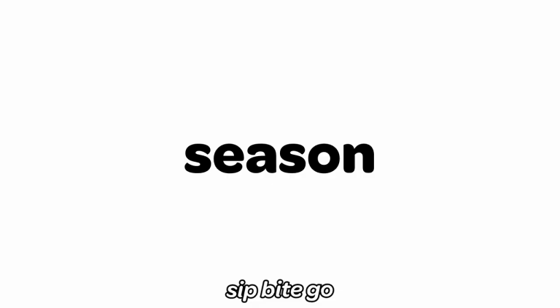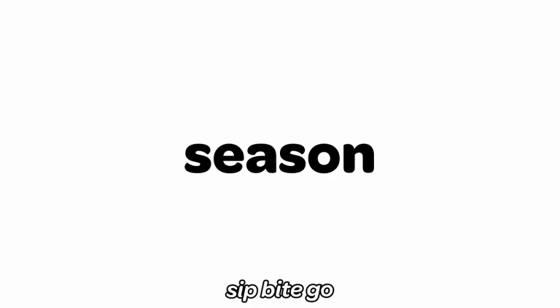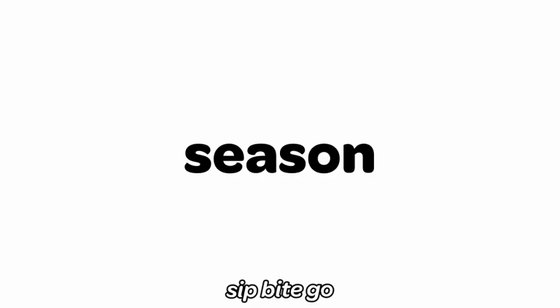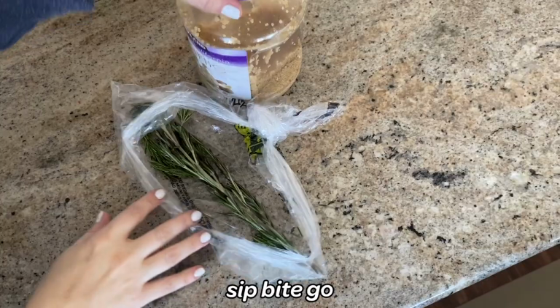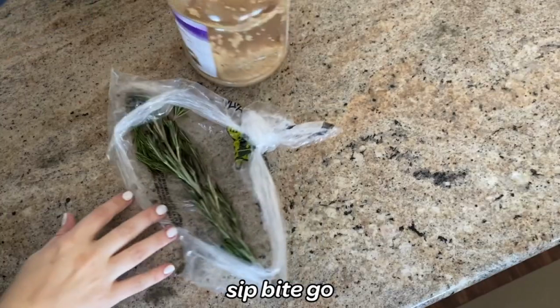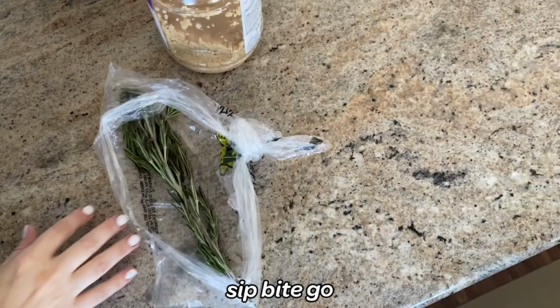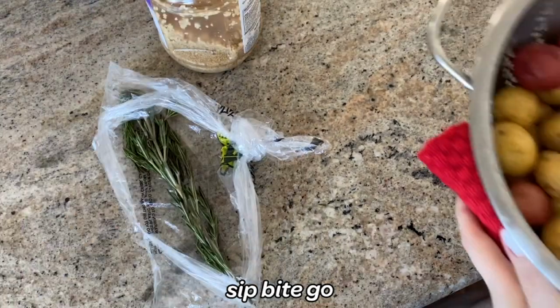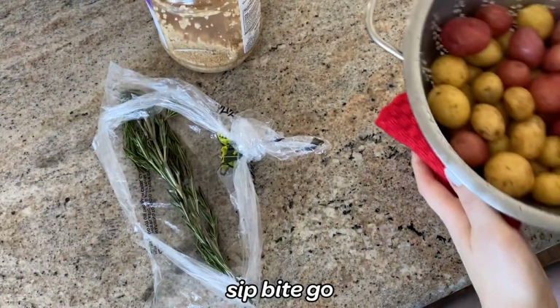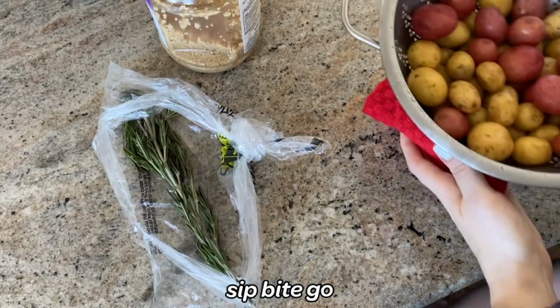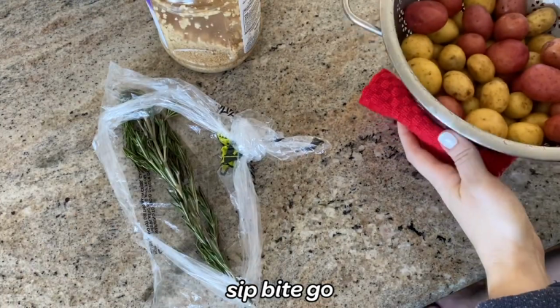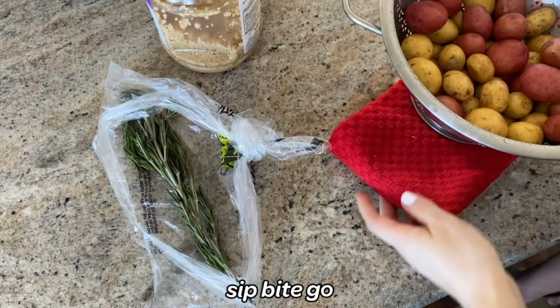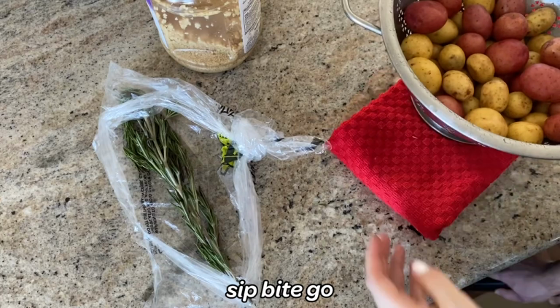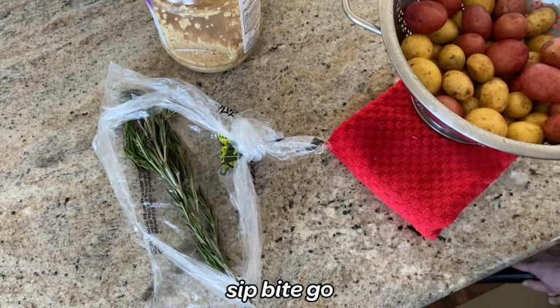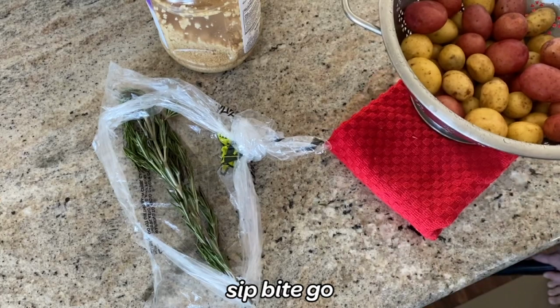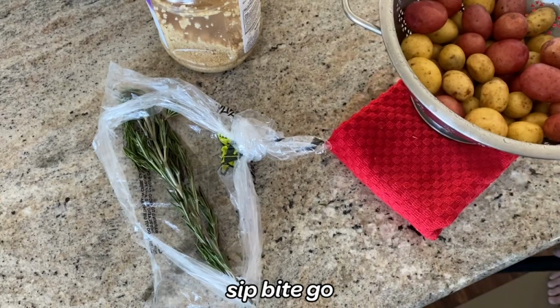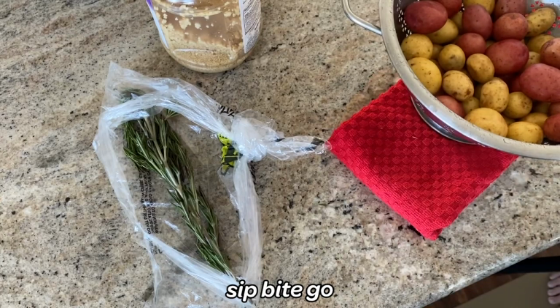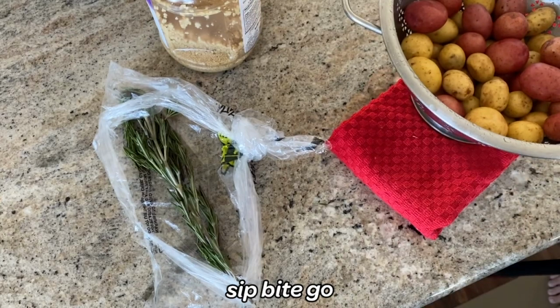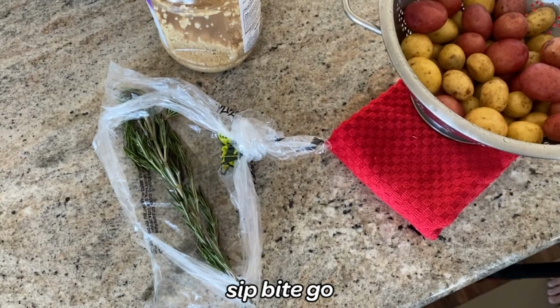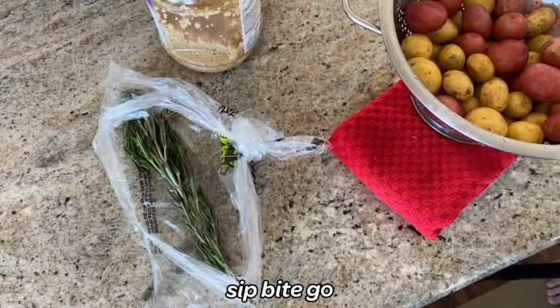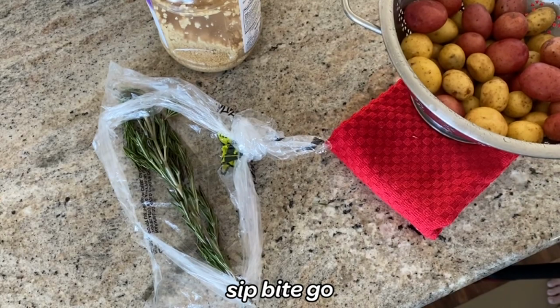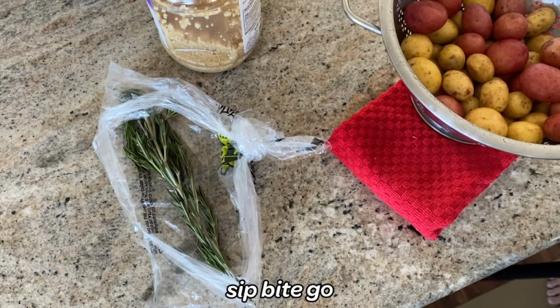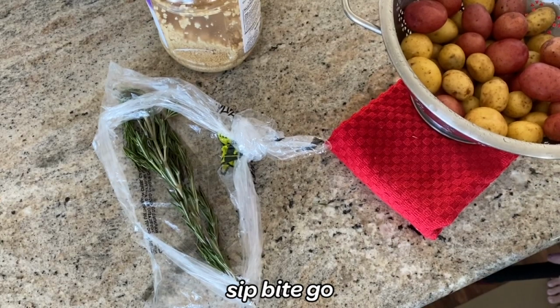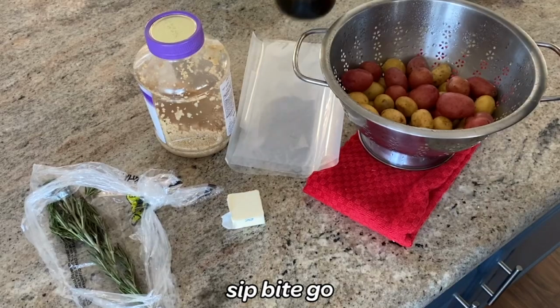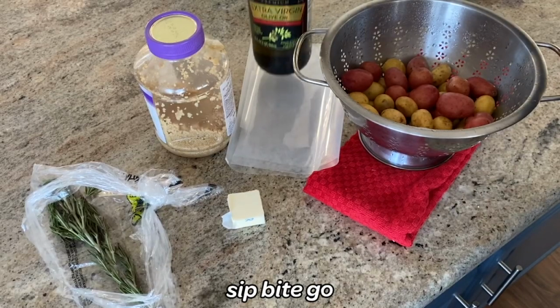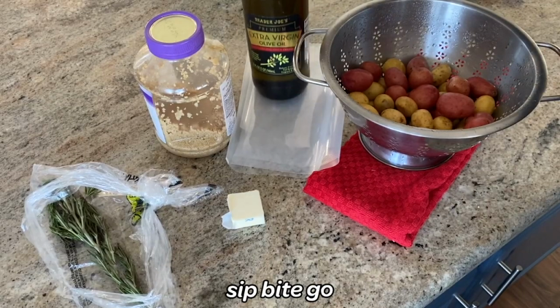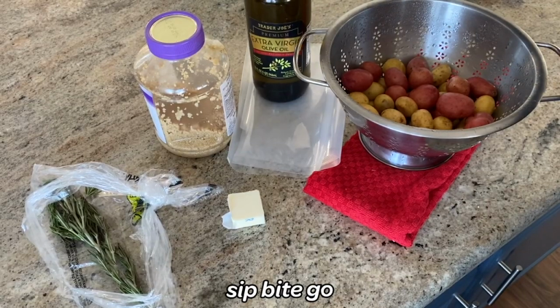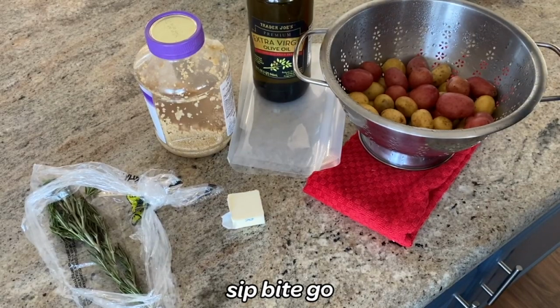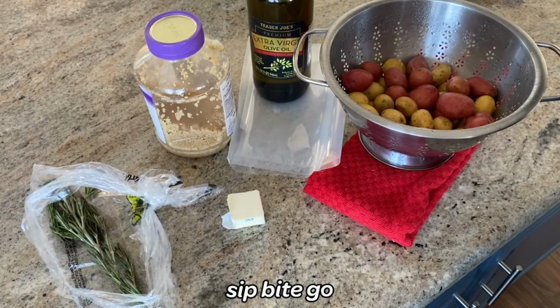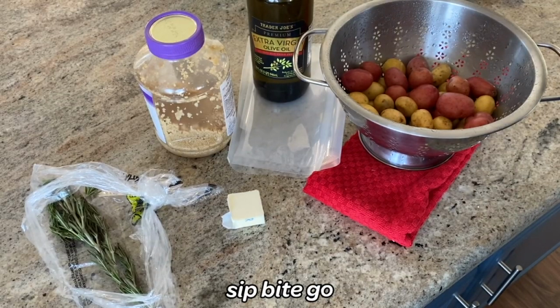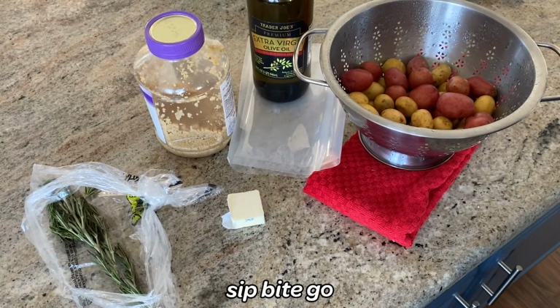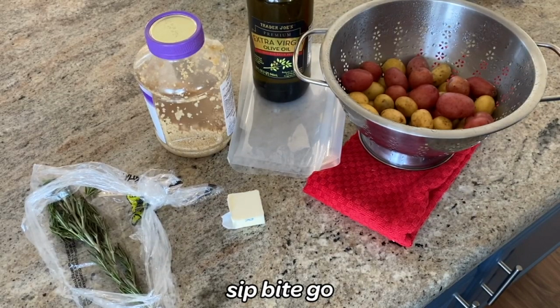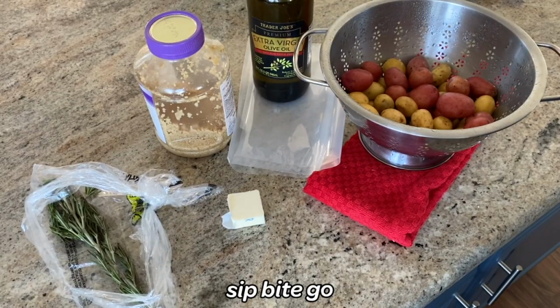You also need some unsalted butter, olive oil, garlic, rosemary, salt, pepper, and fresh thyme.